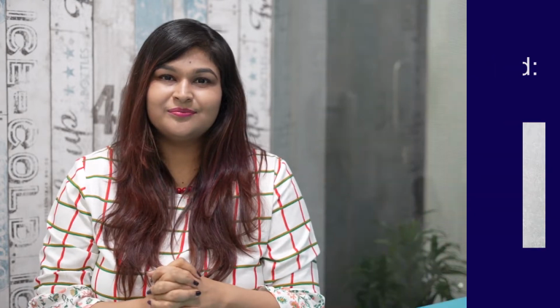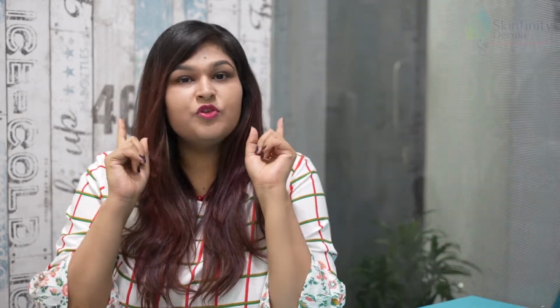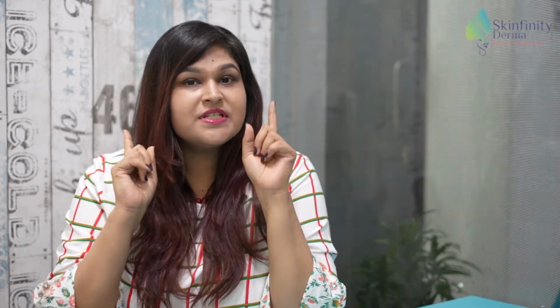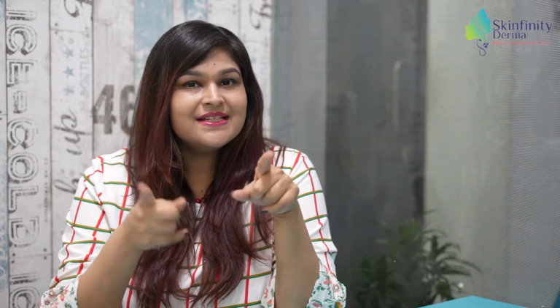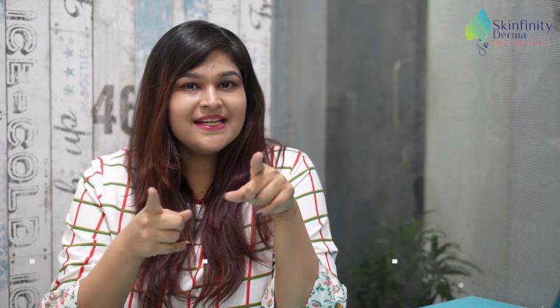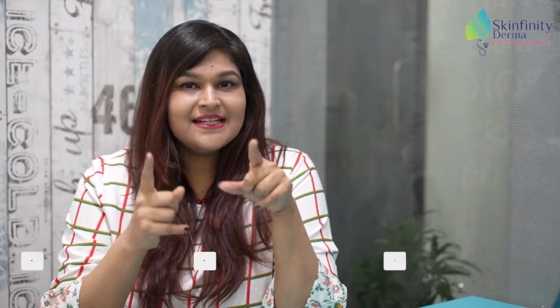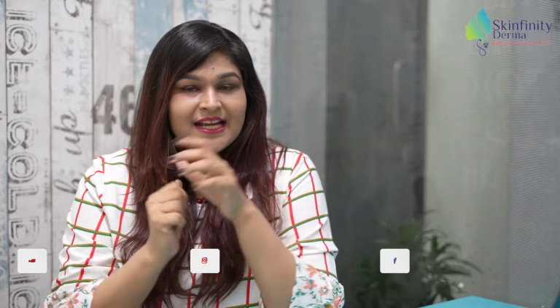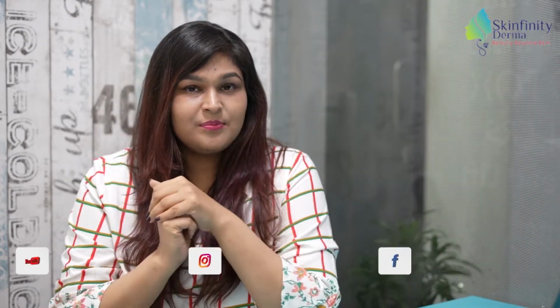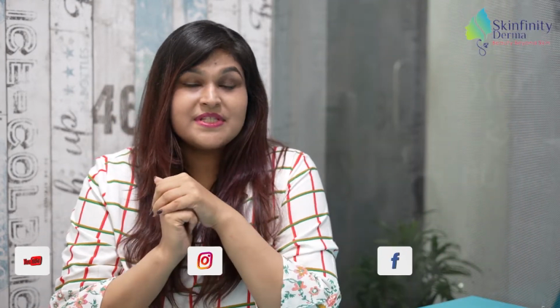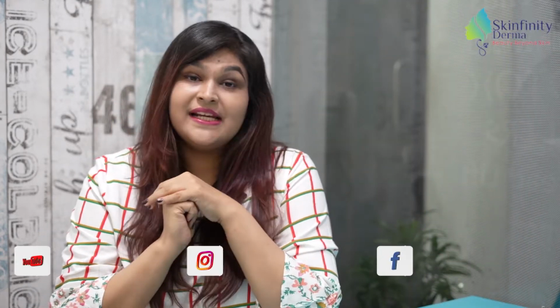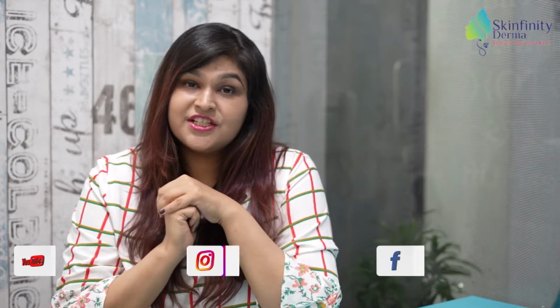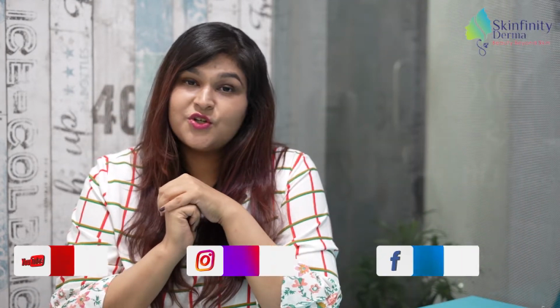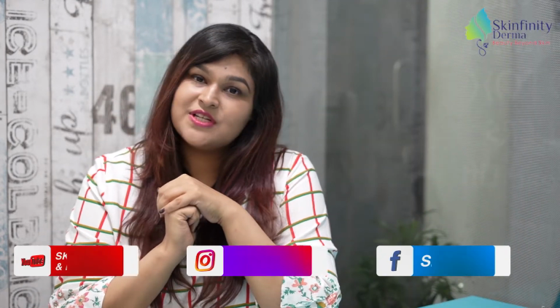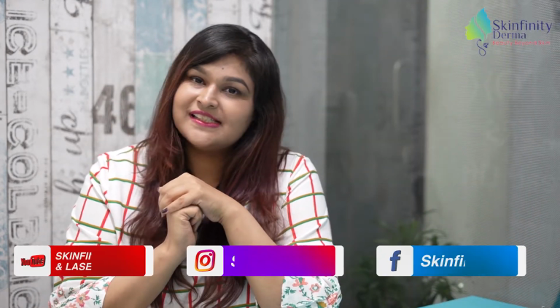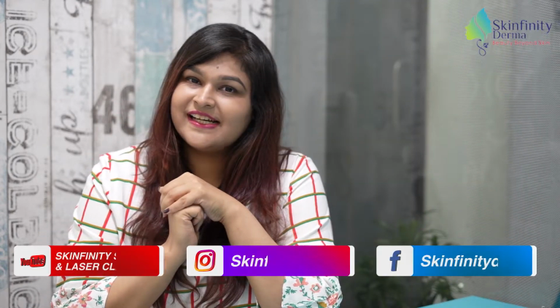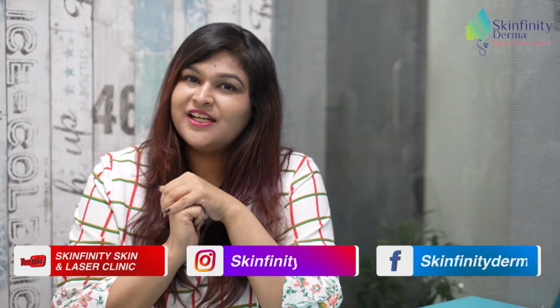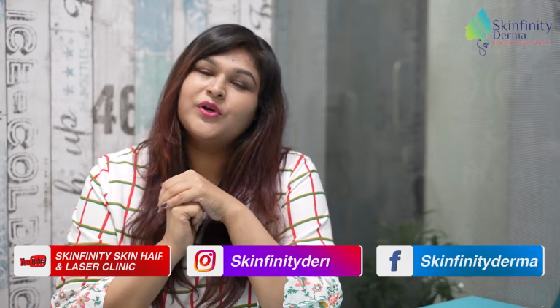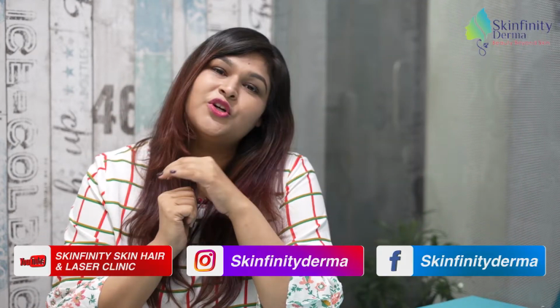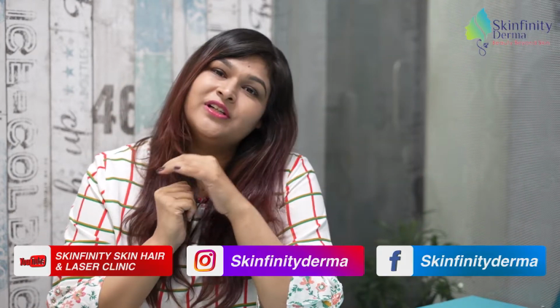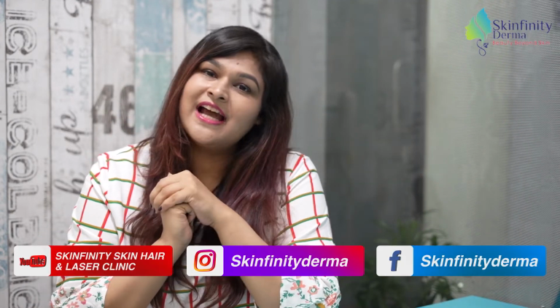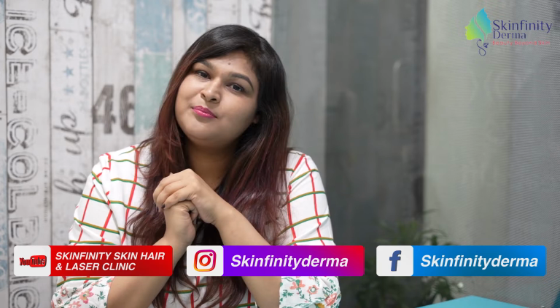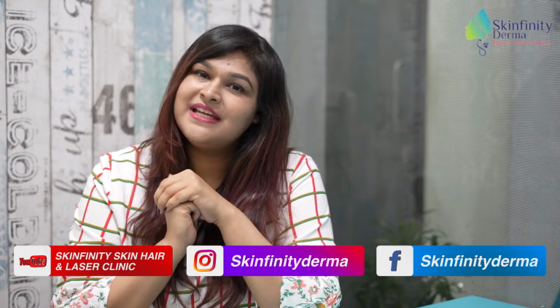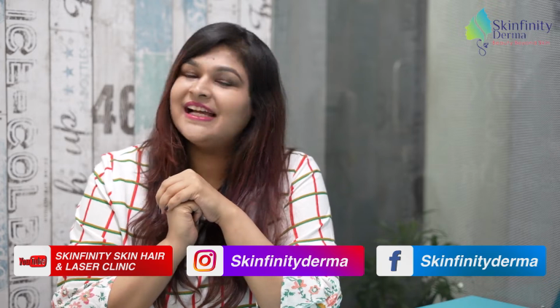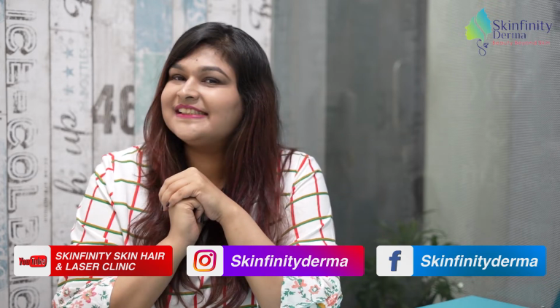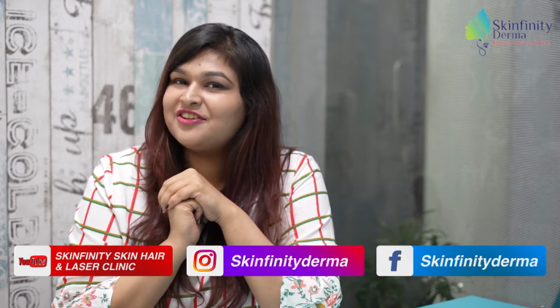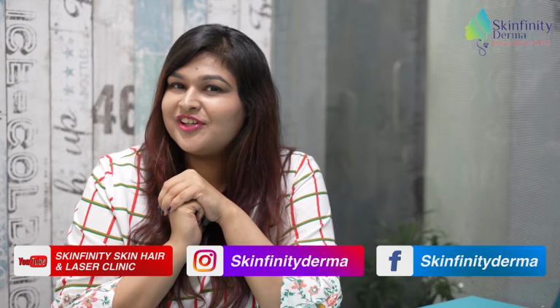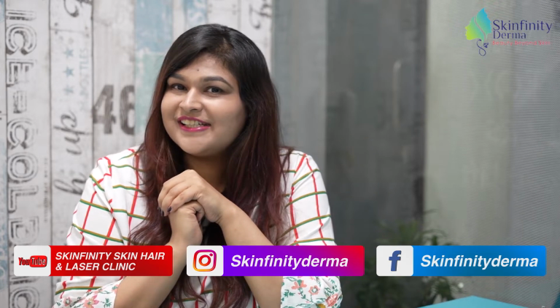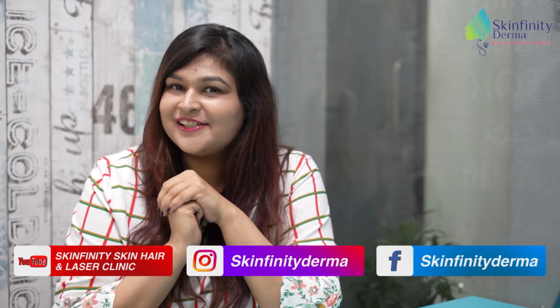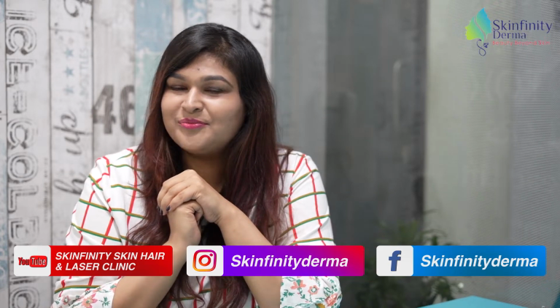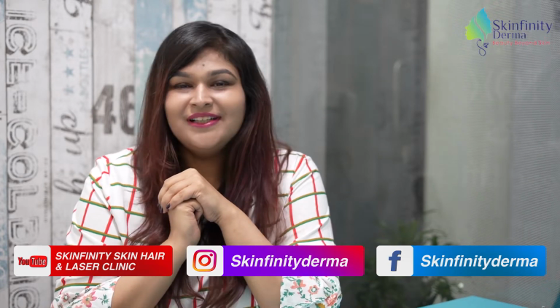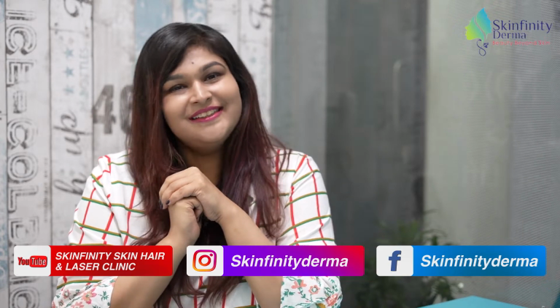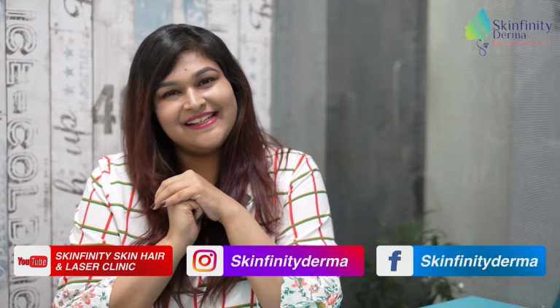If you still need help selecting your sunscreen, you can contact me at Skinfinity Derma Clinic.